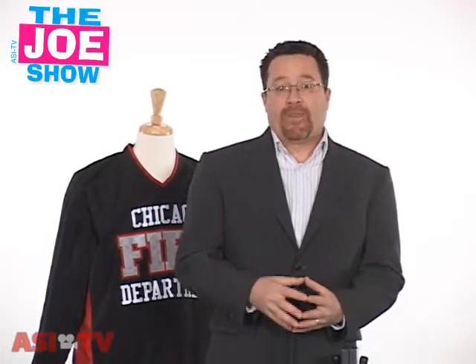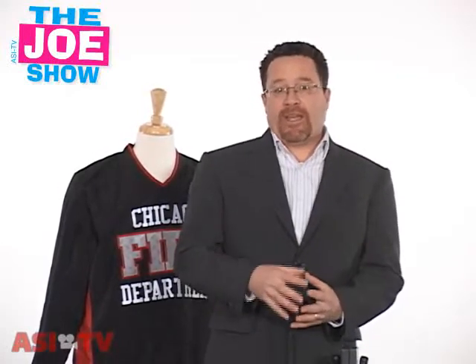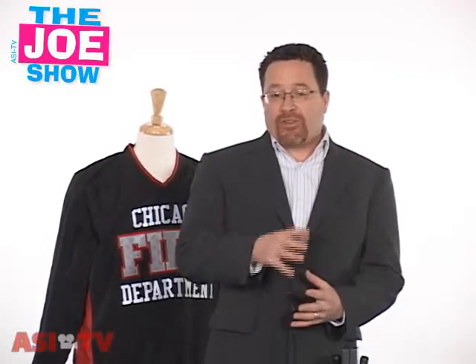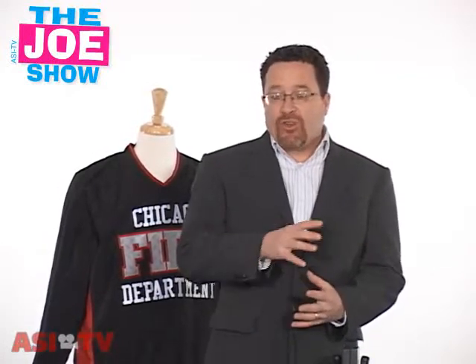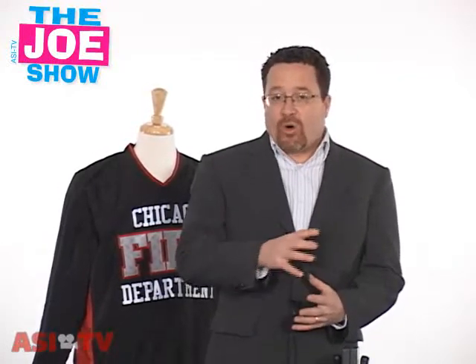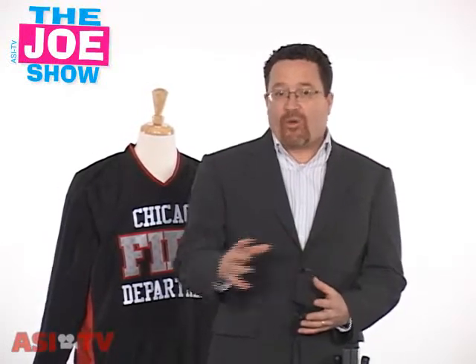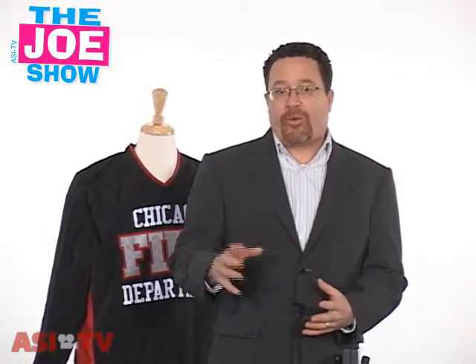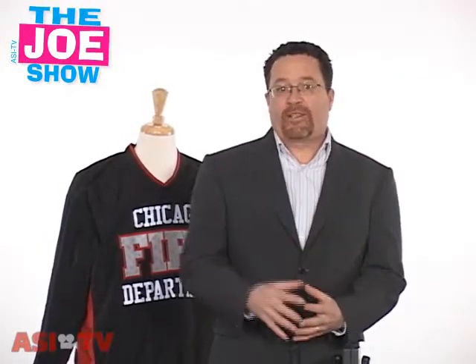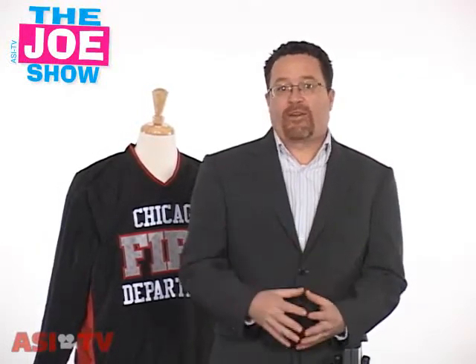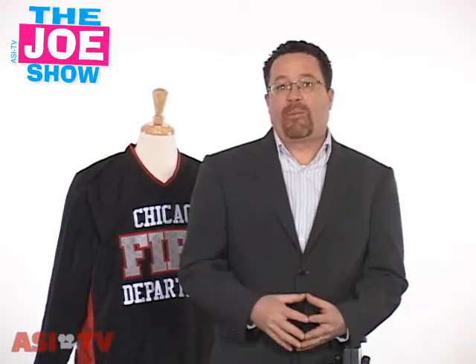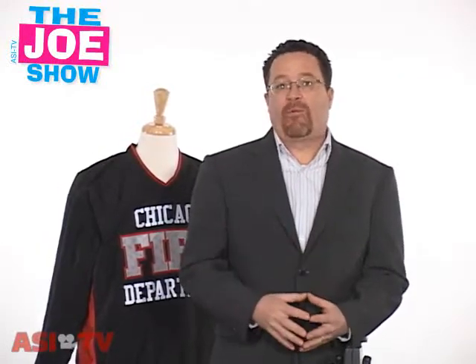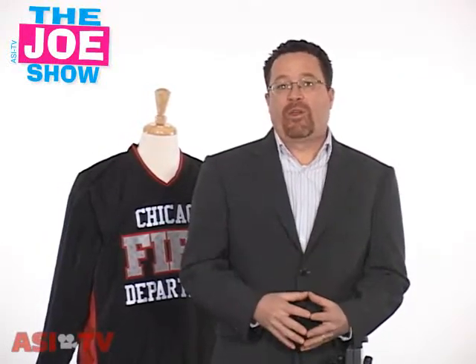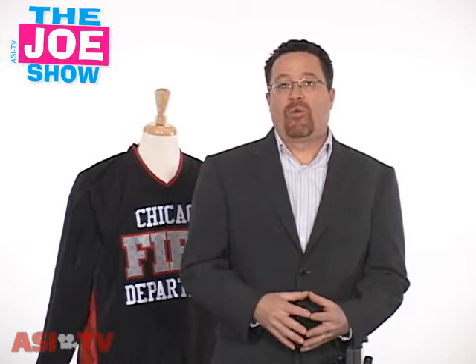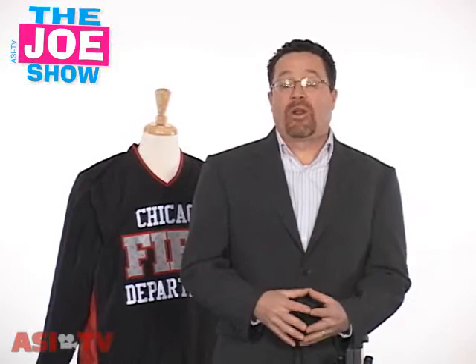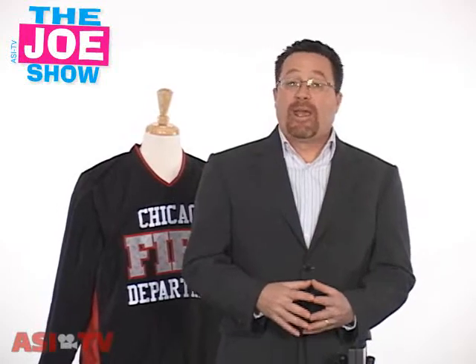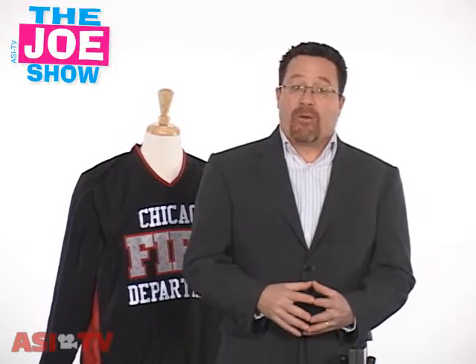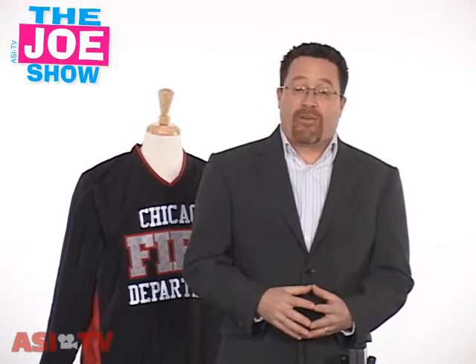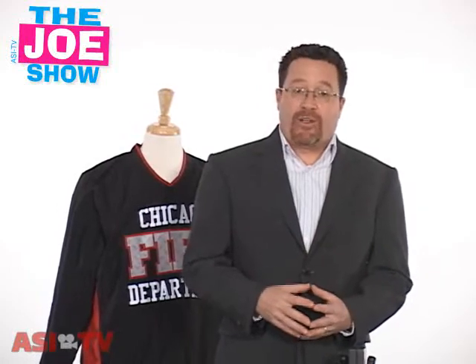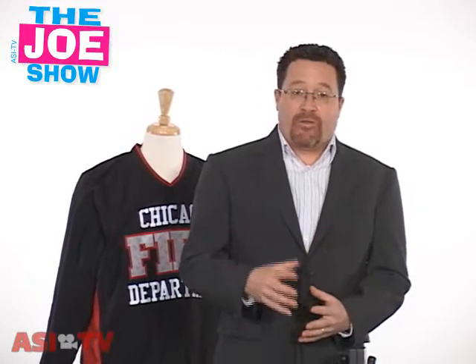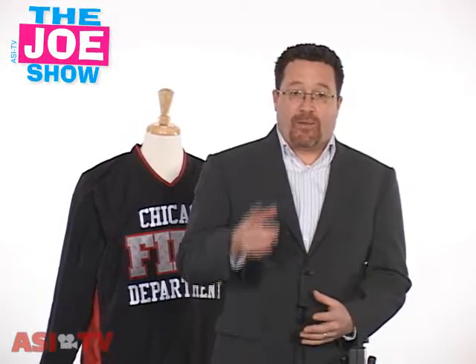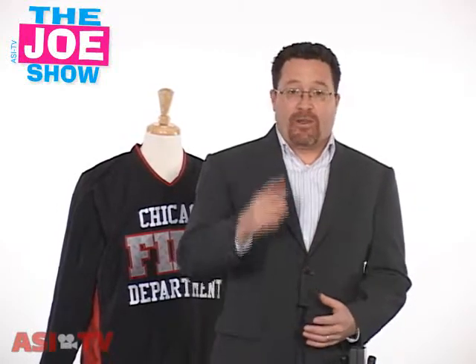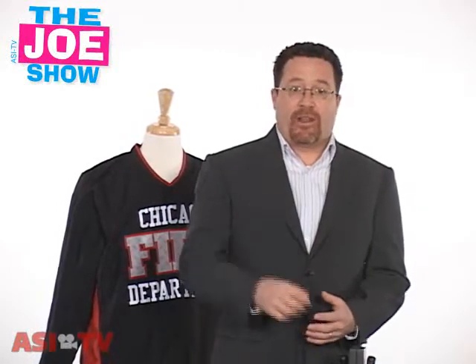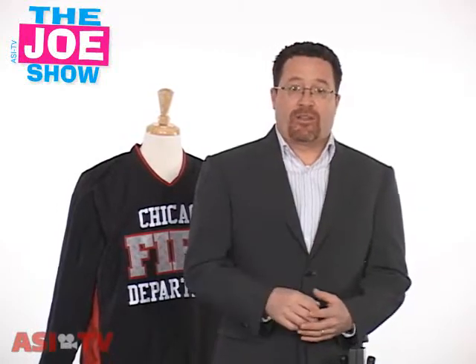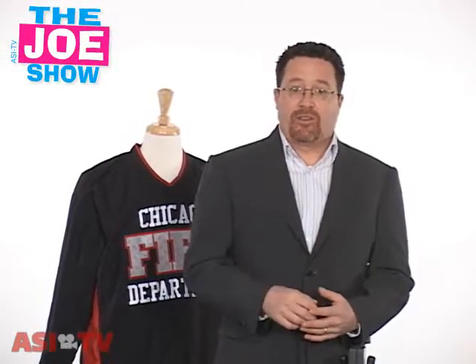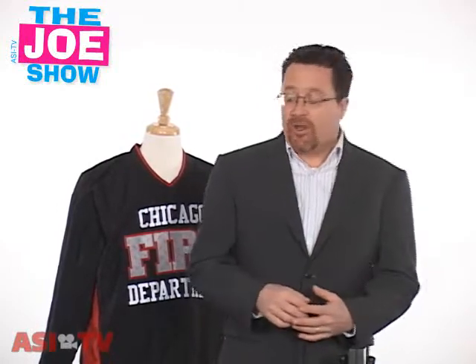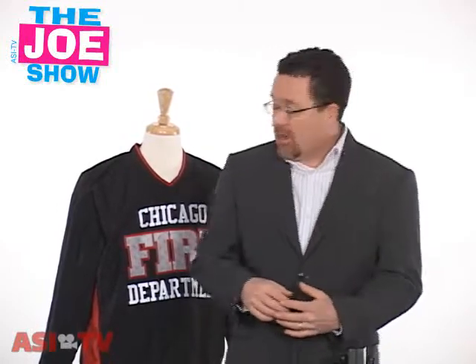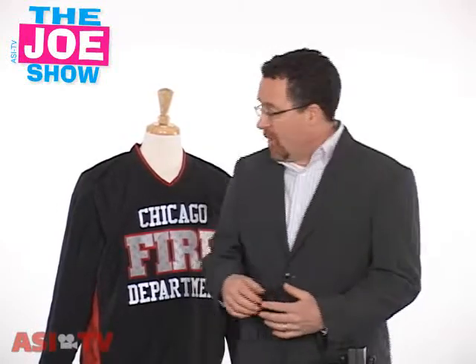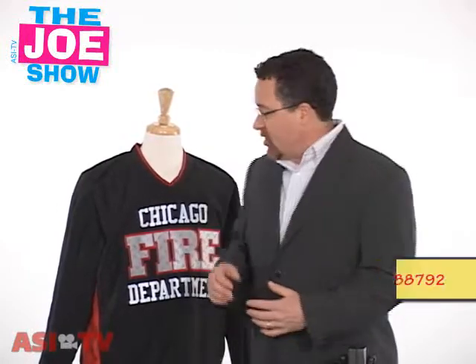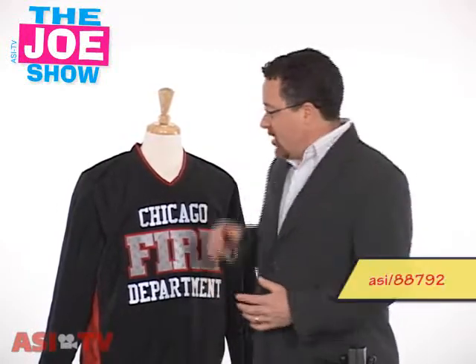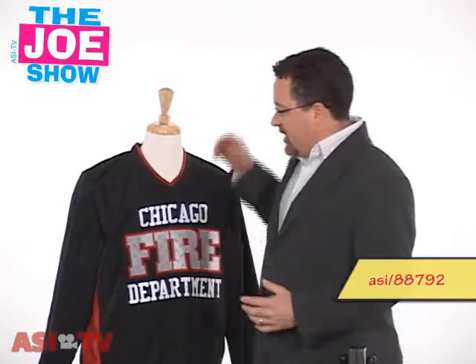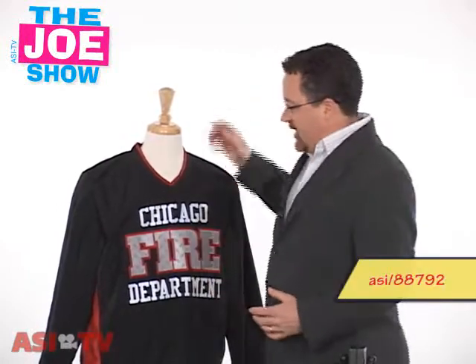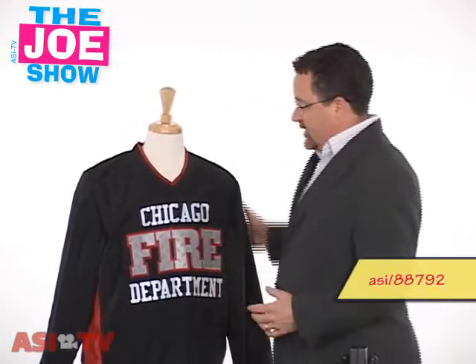Now, I can't show you all the products that are up for the award. However, I do have a number here that I'd like to show you. We're going to start with this.